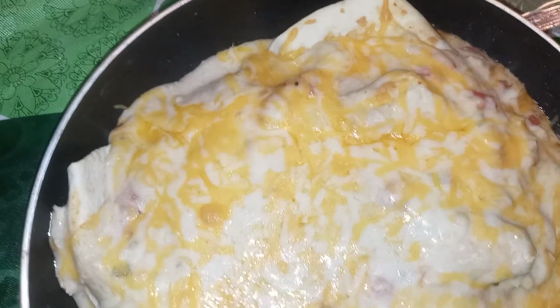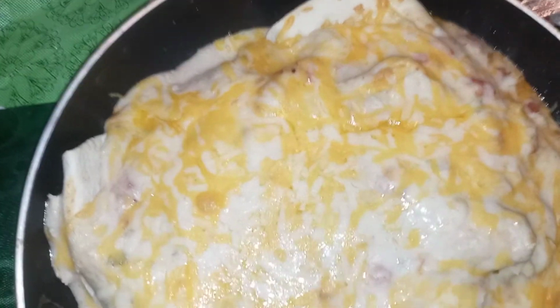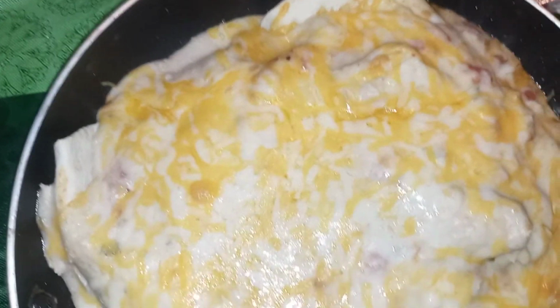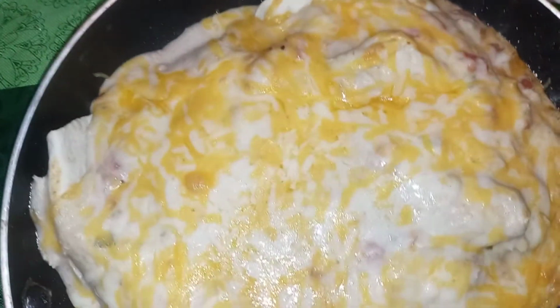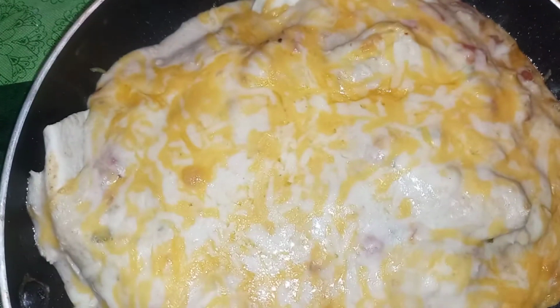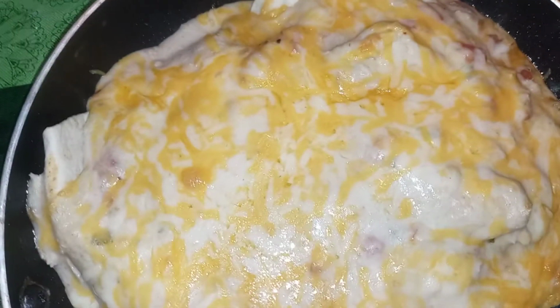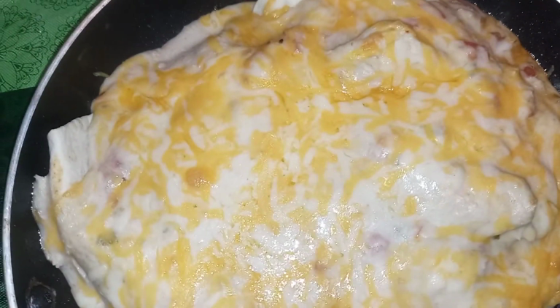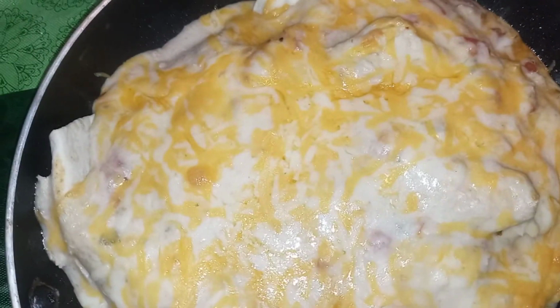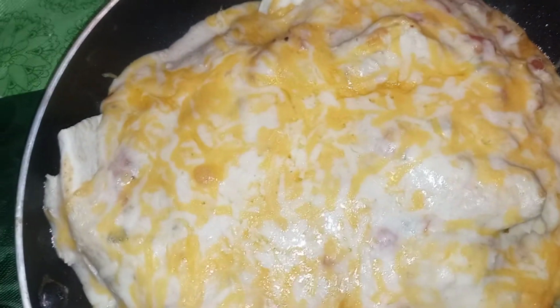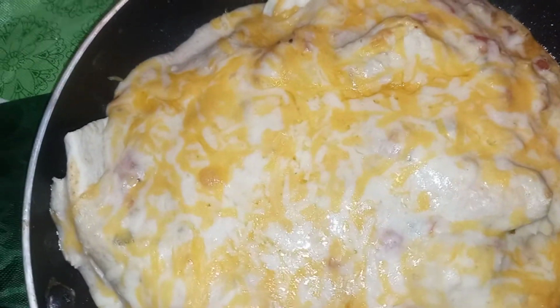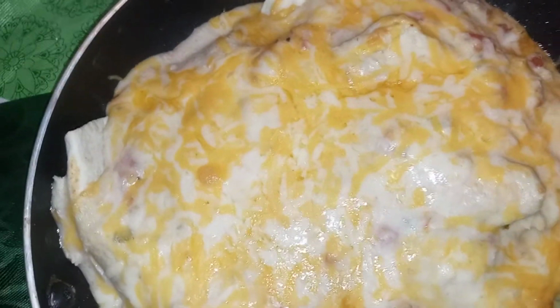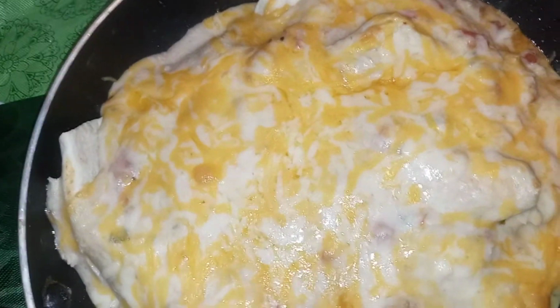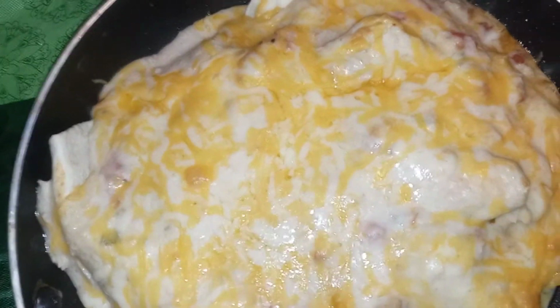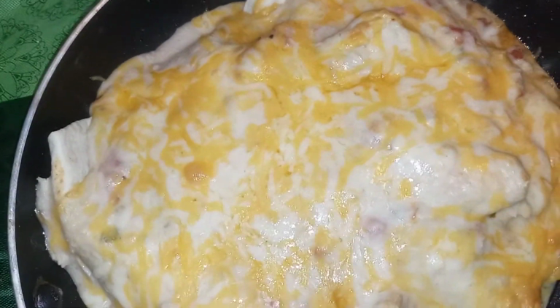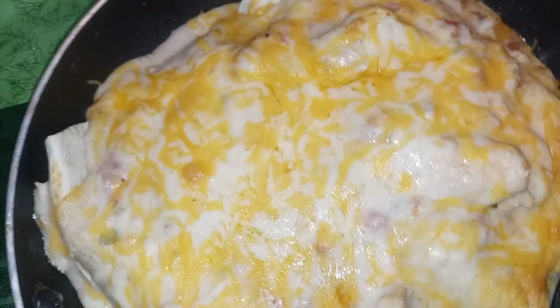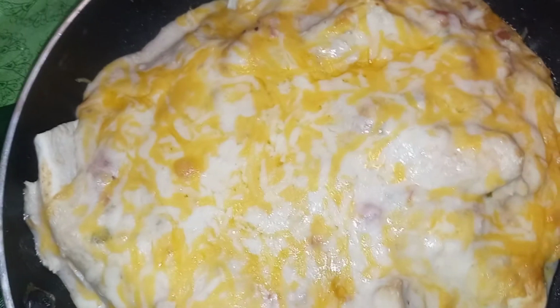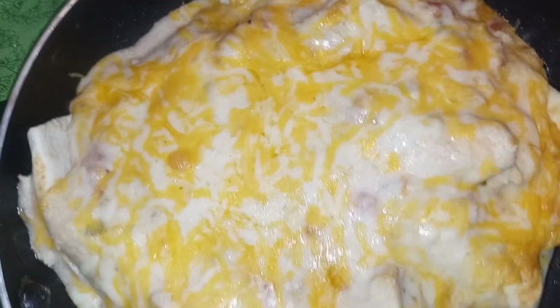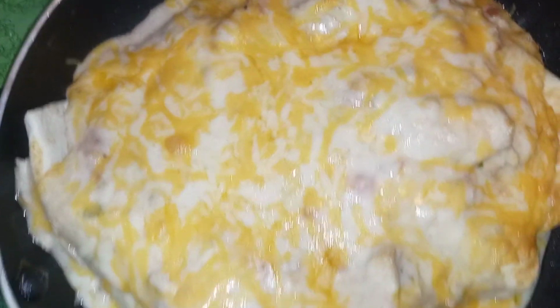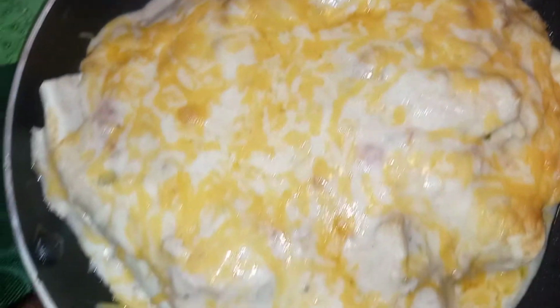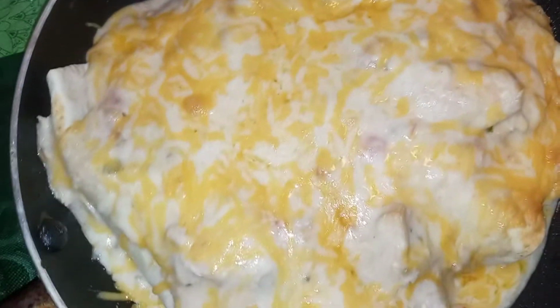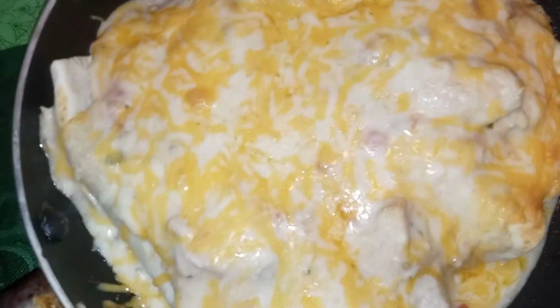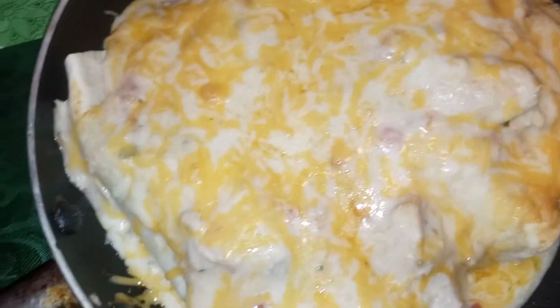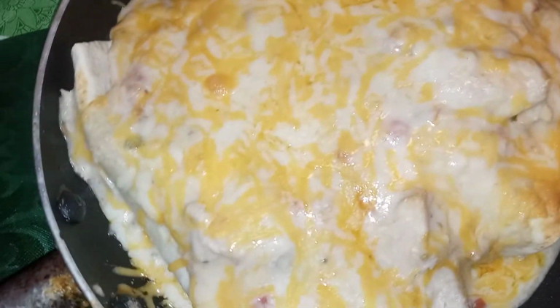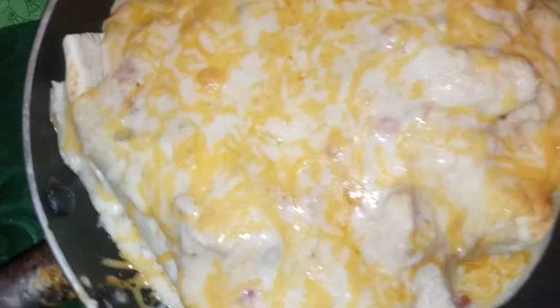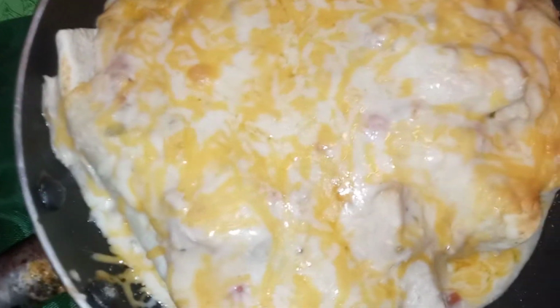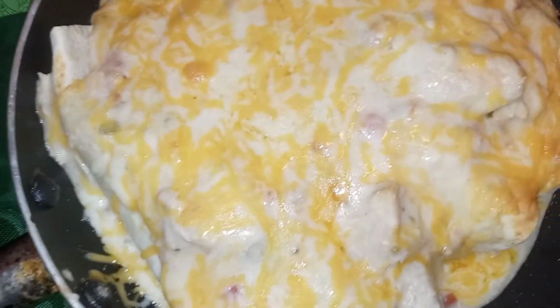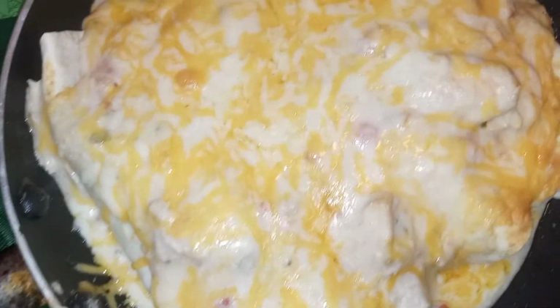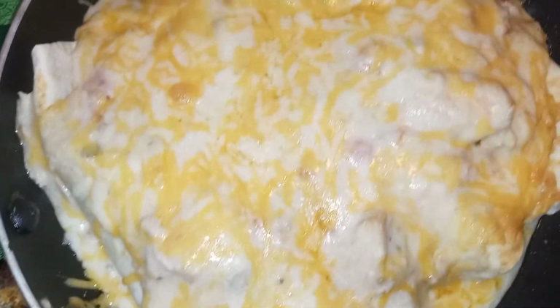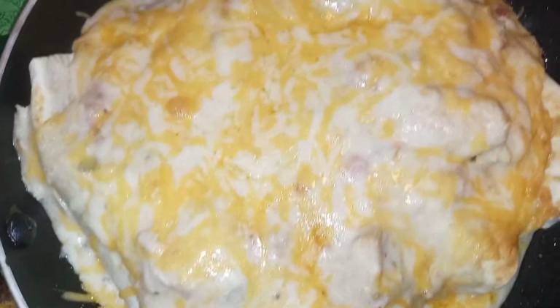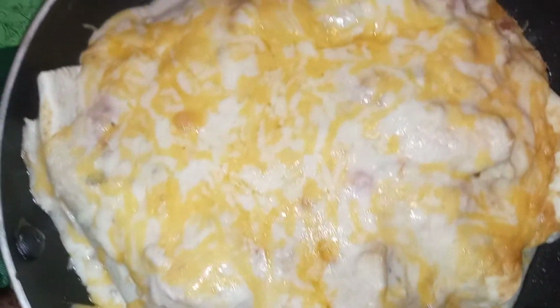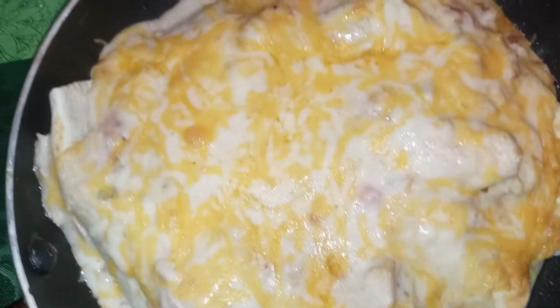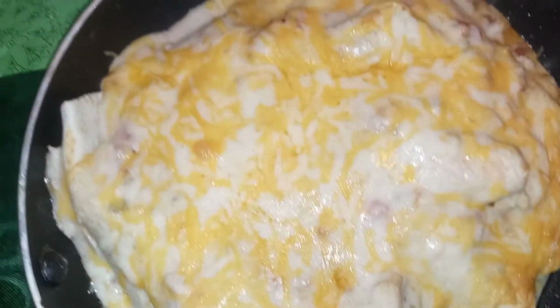Mmm, nice and cheesy. I say it's time to eat — what do you think?